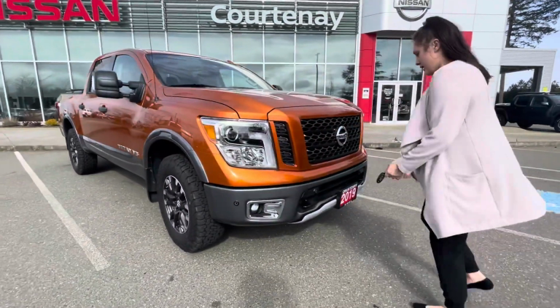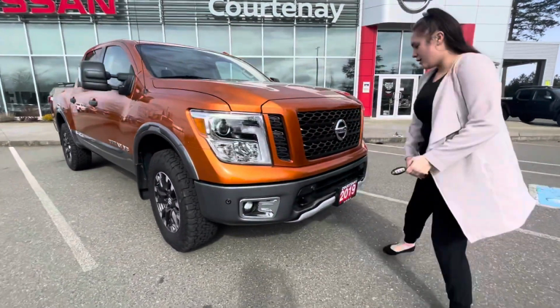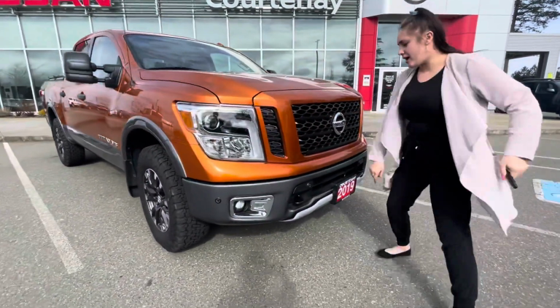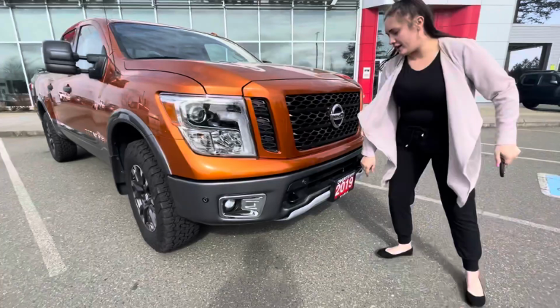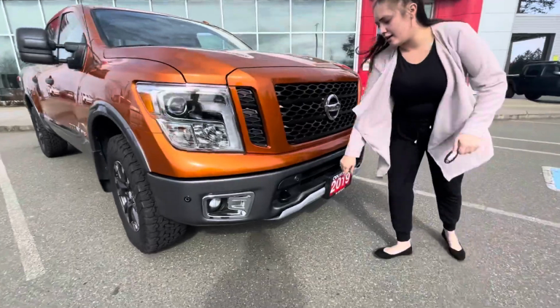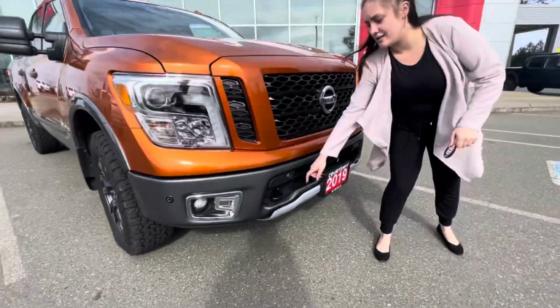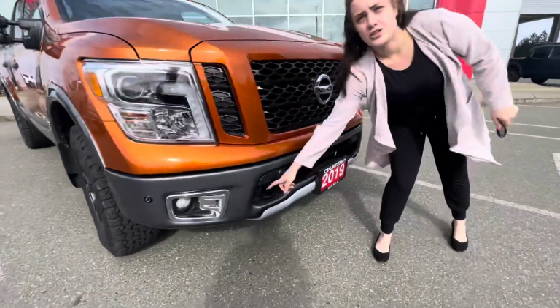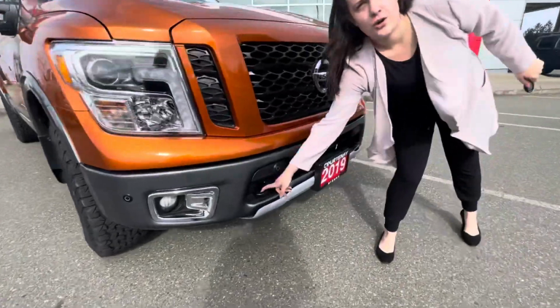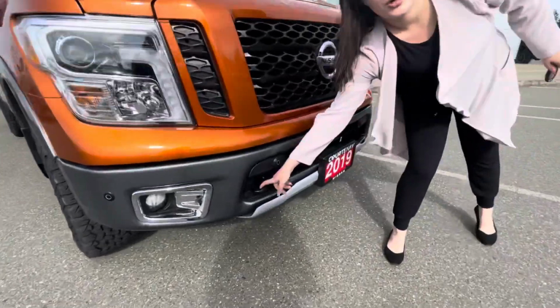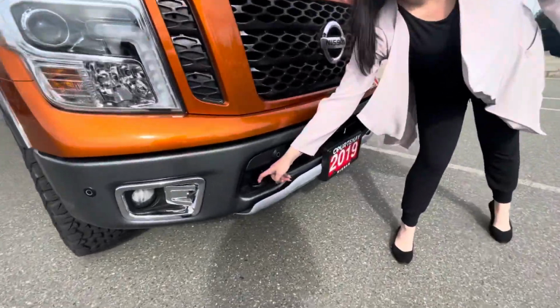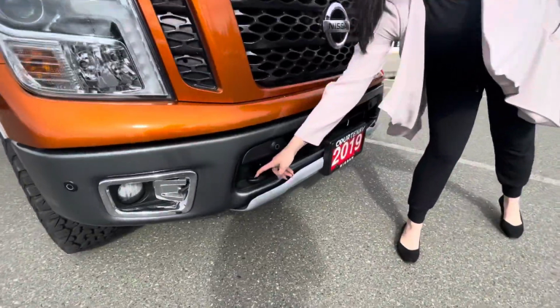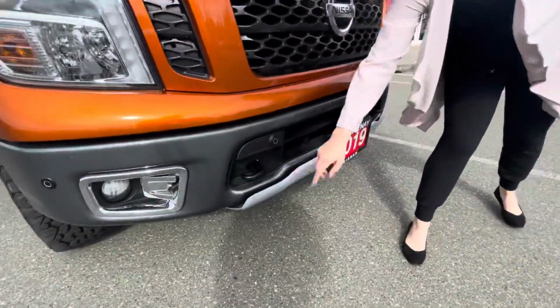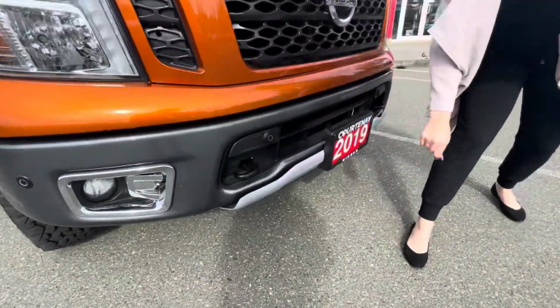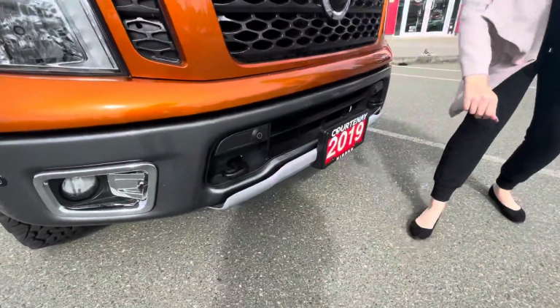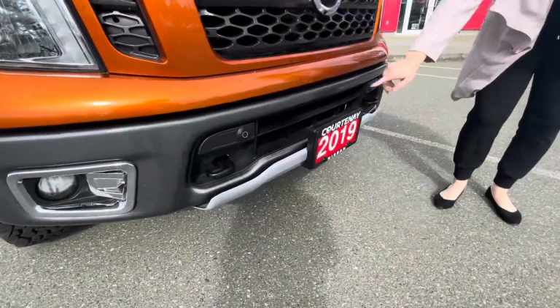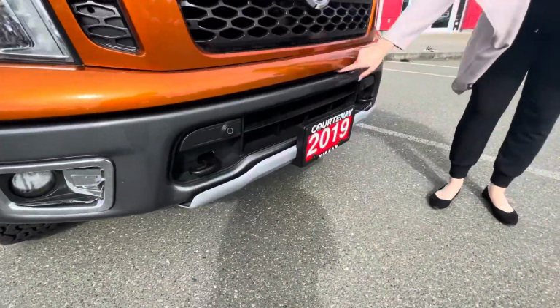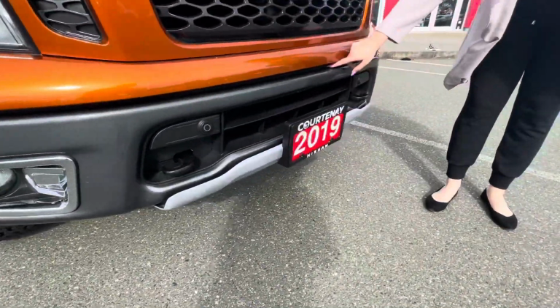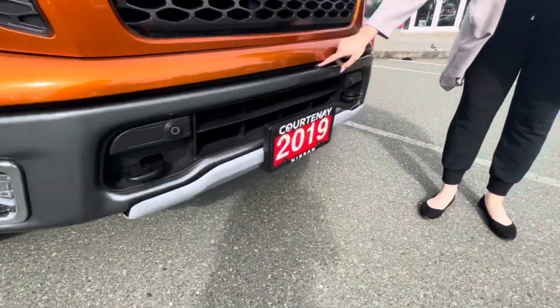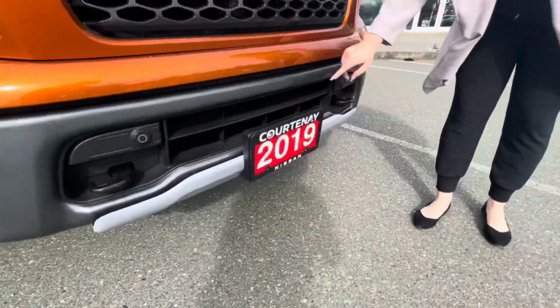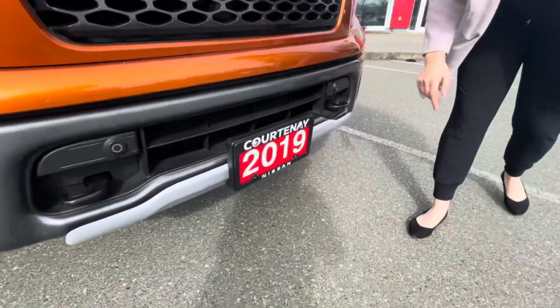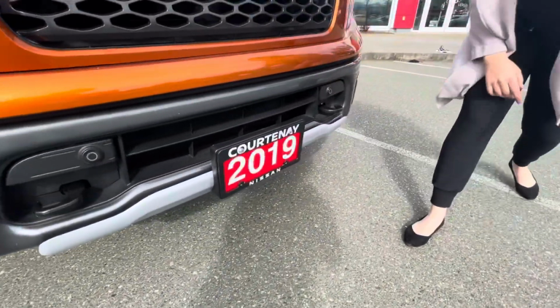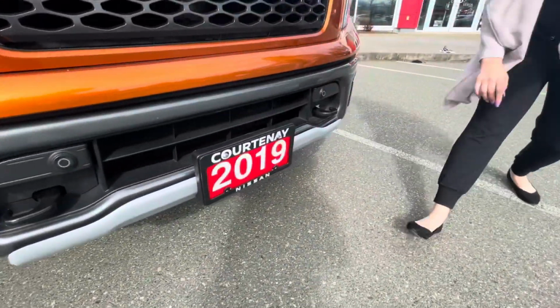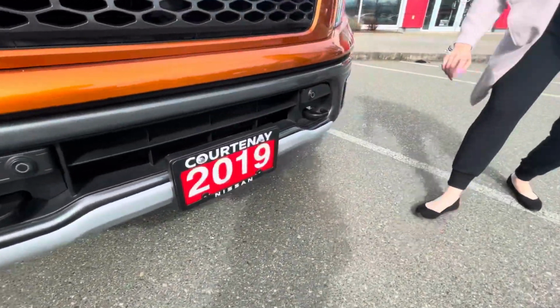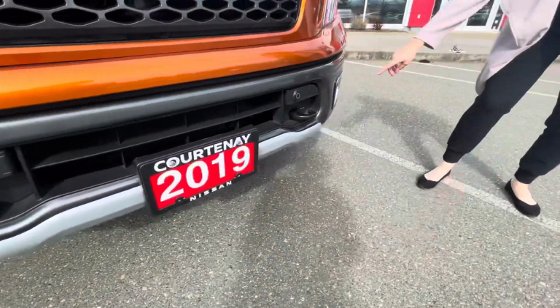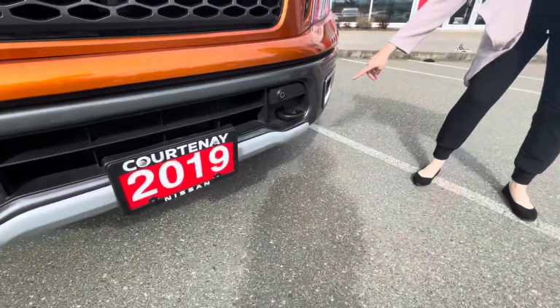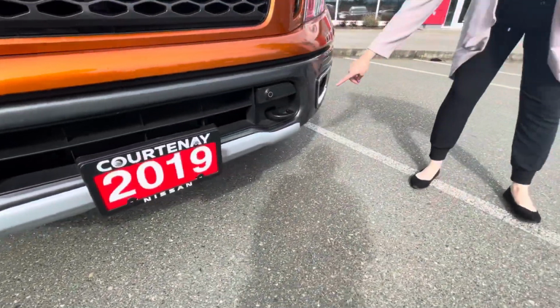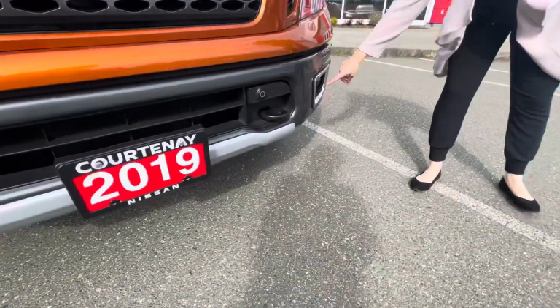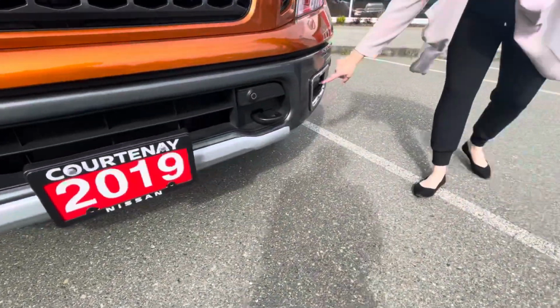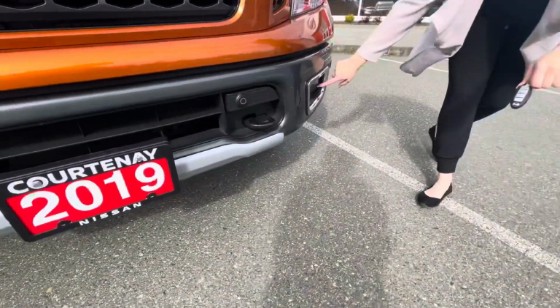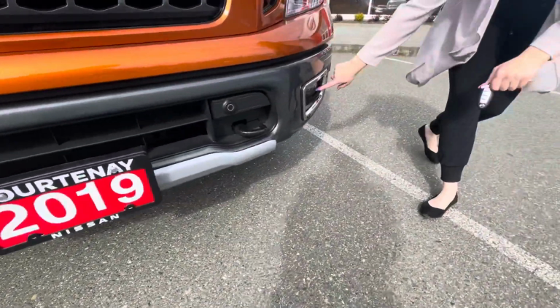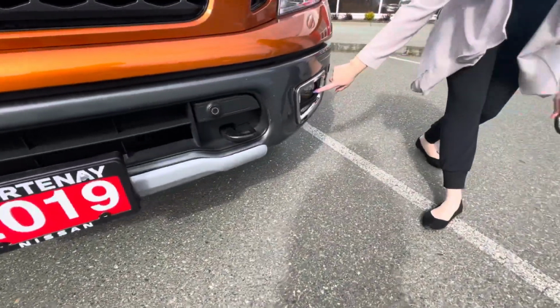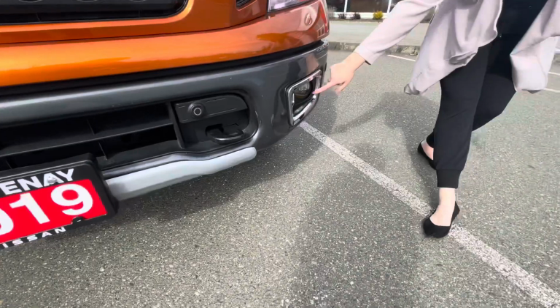Here we got the tow hooks, we got the front sensors and we got those fog lights in the front.